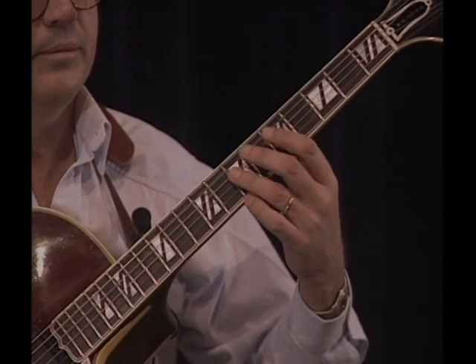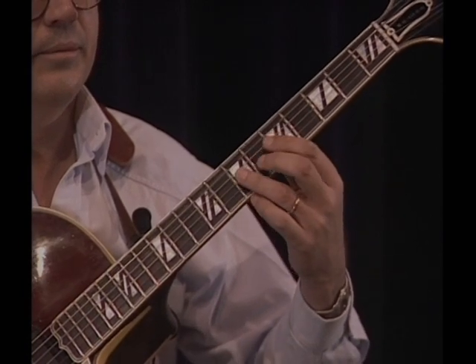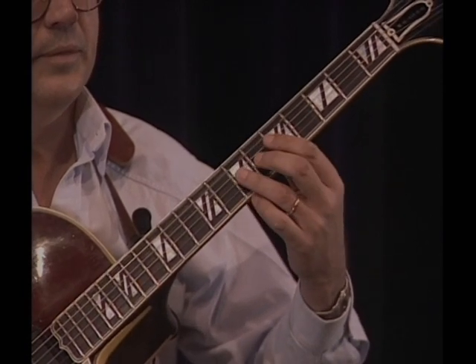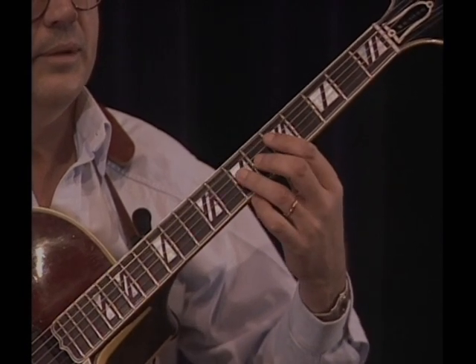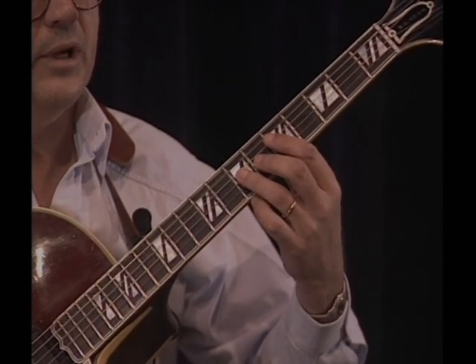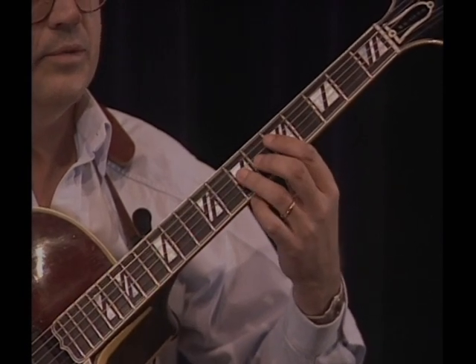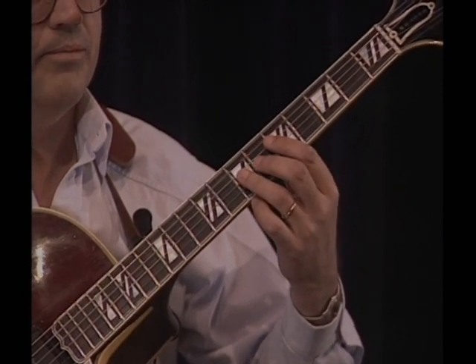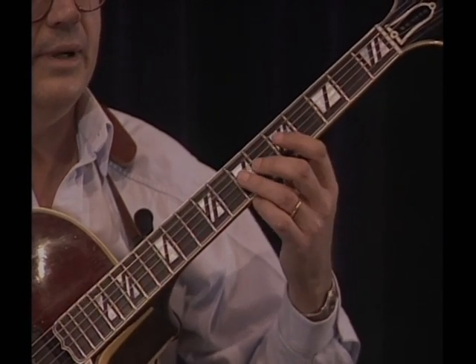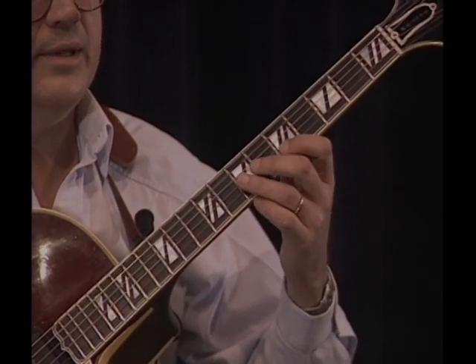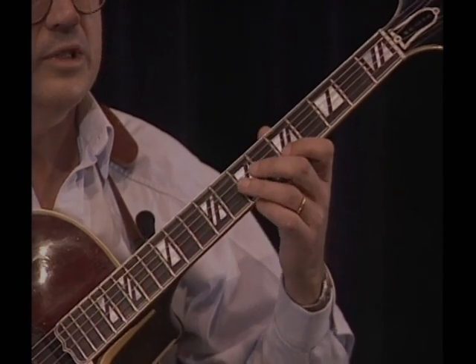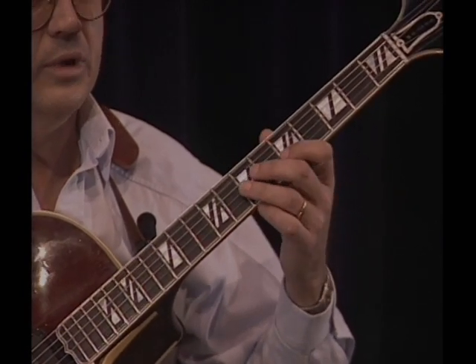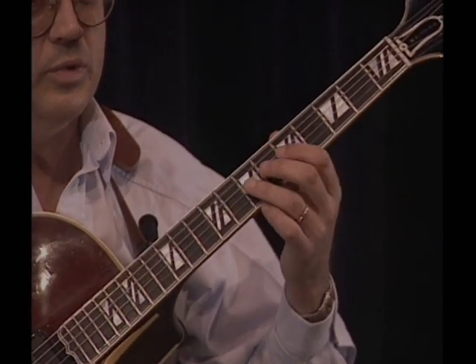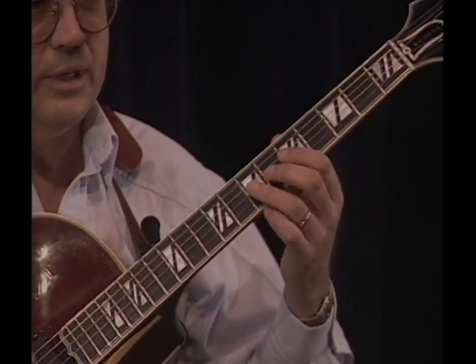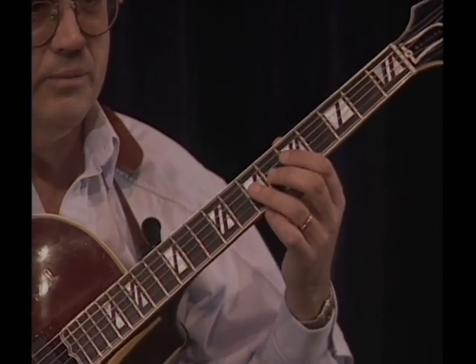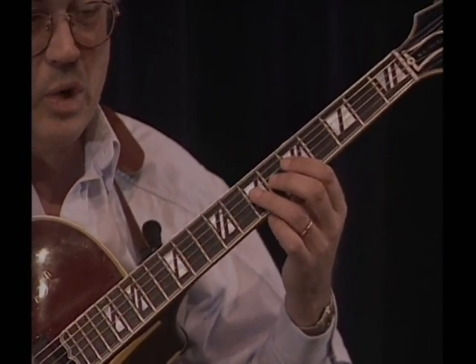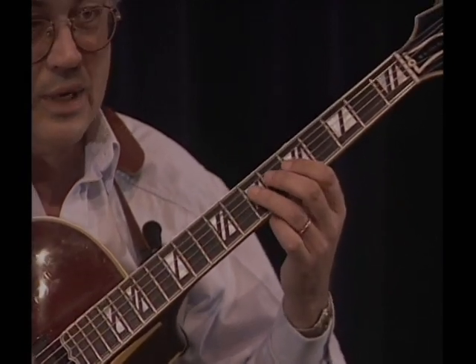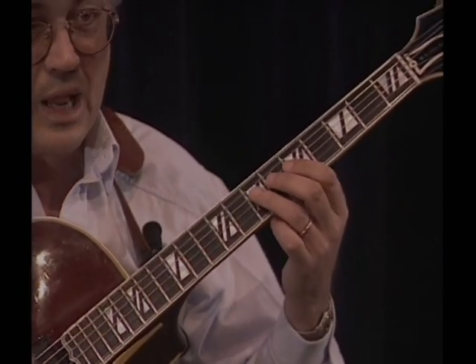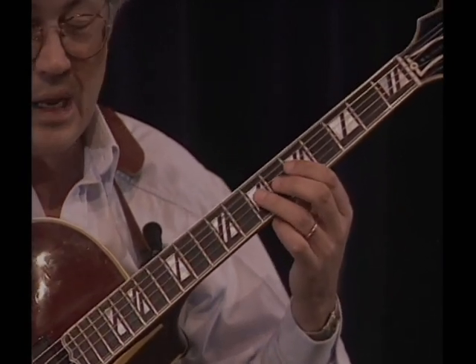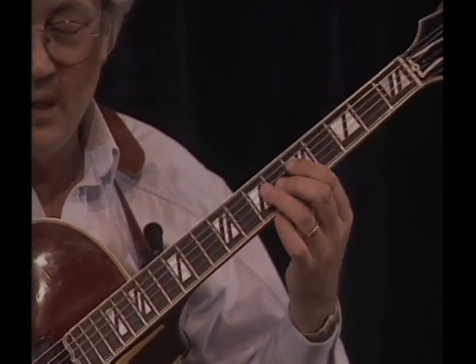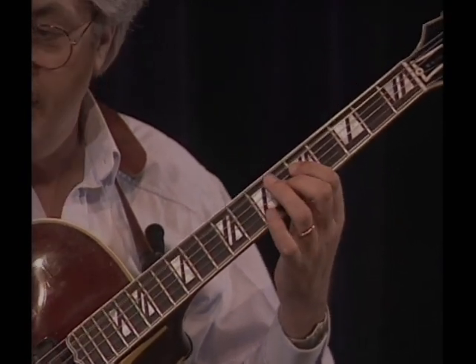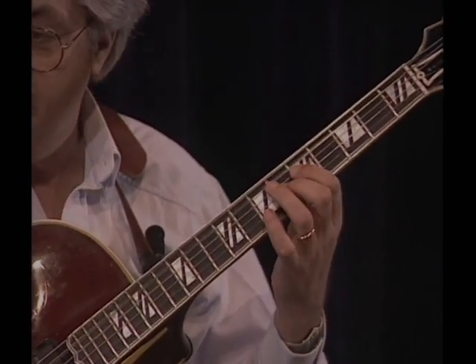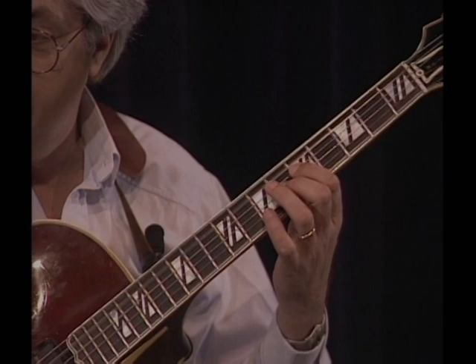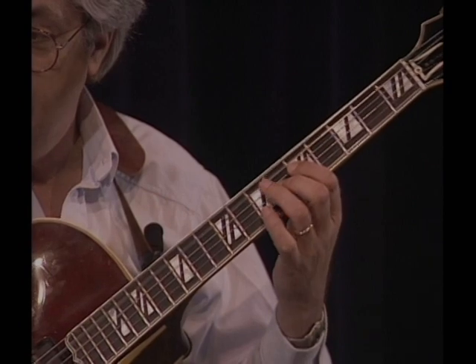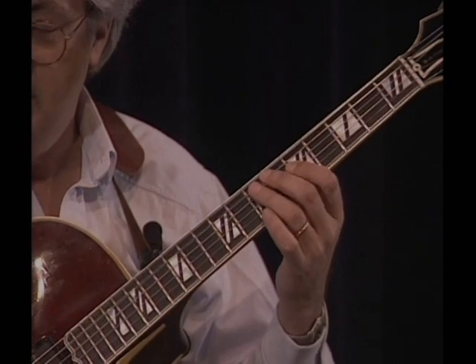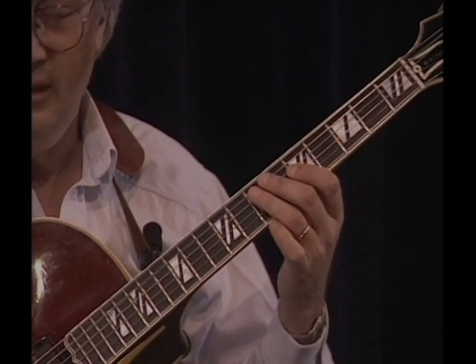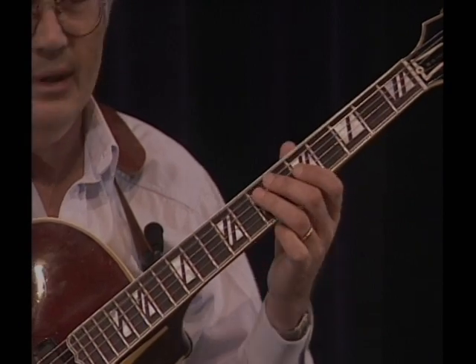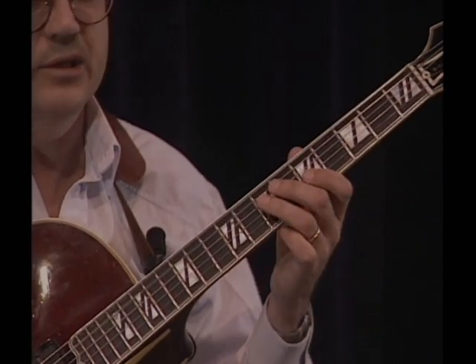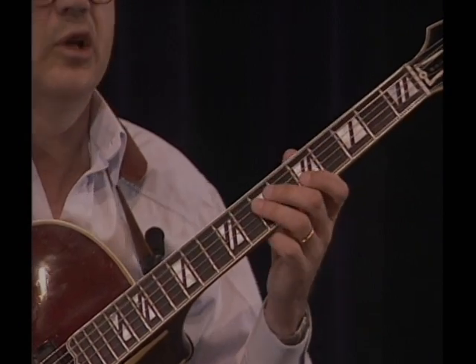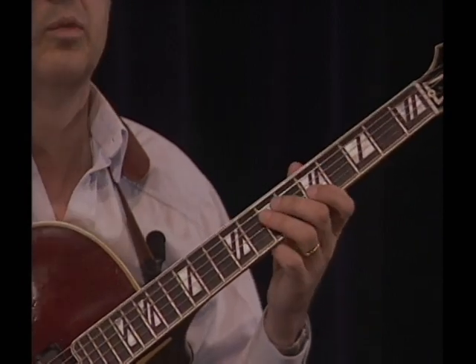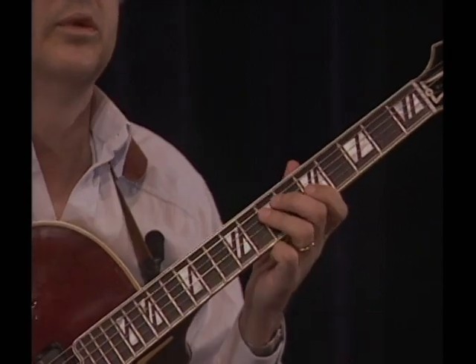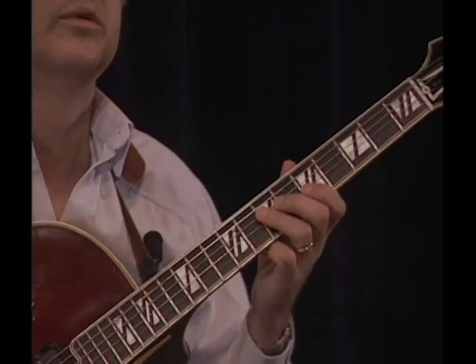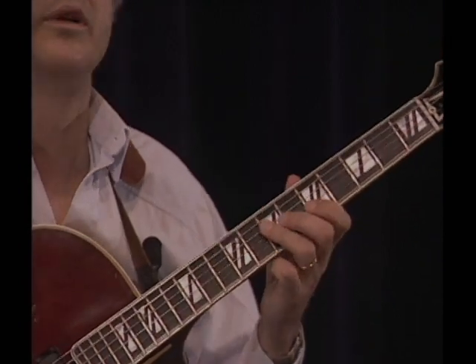I'll play this blues — I'm going to go in A, like a slow blues thing.